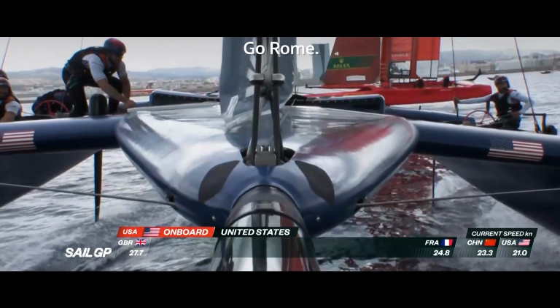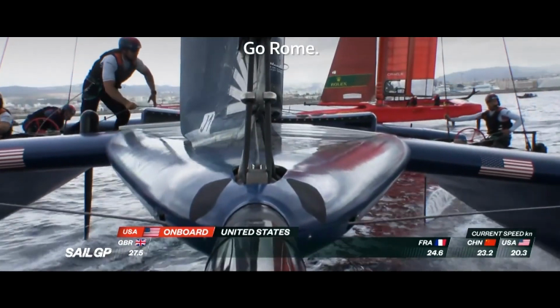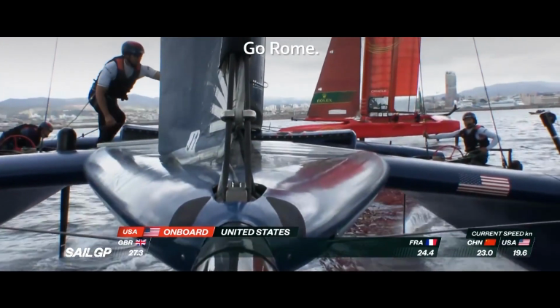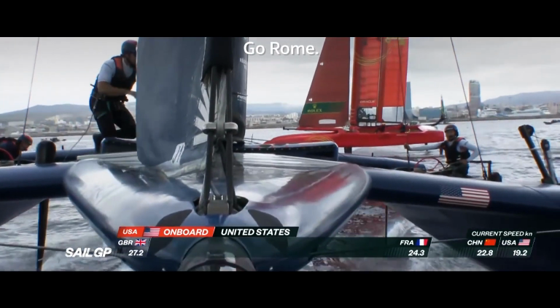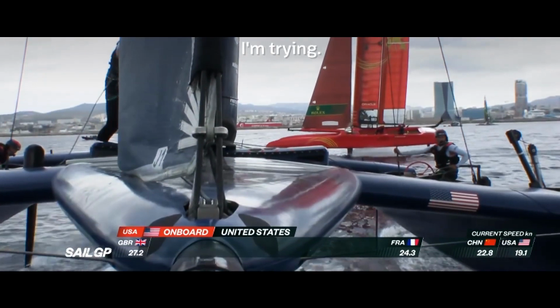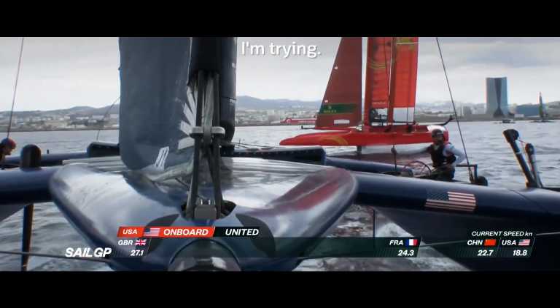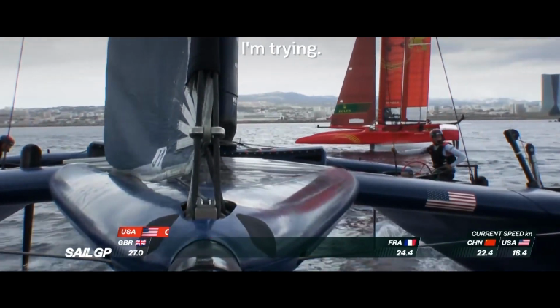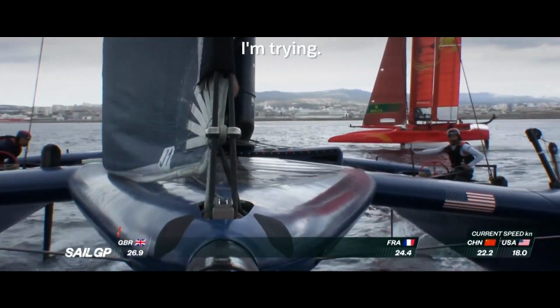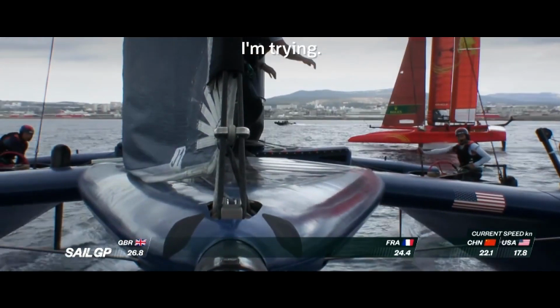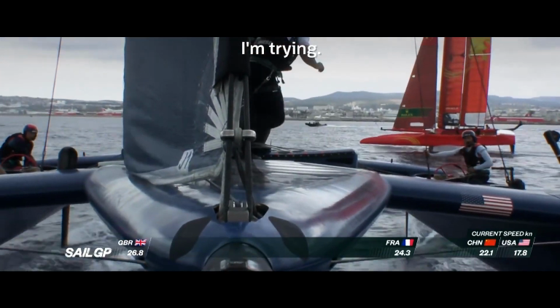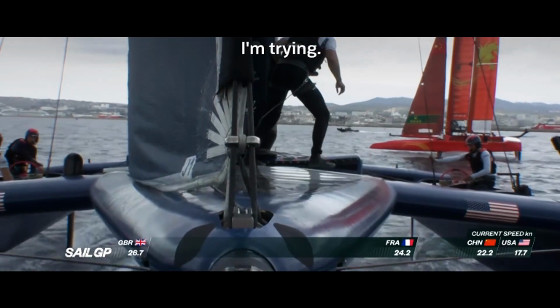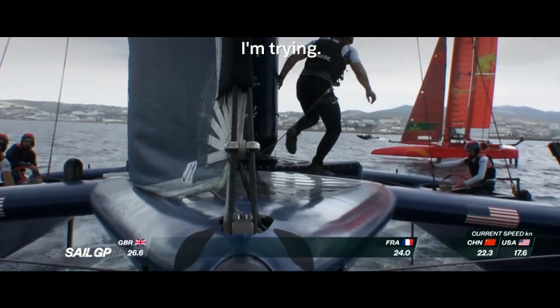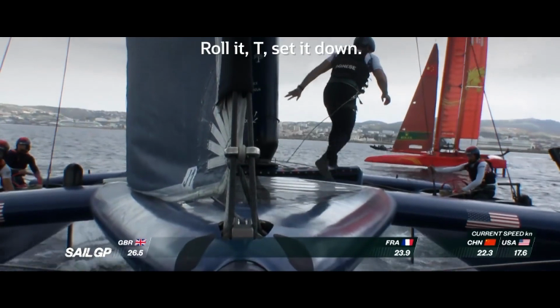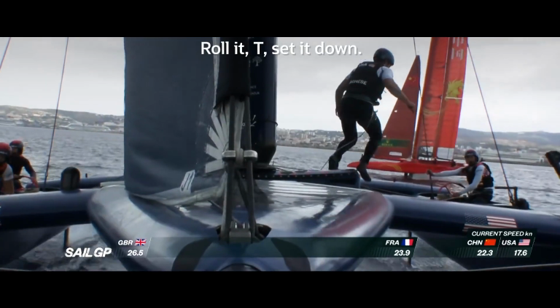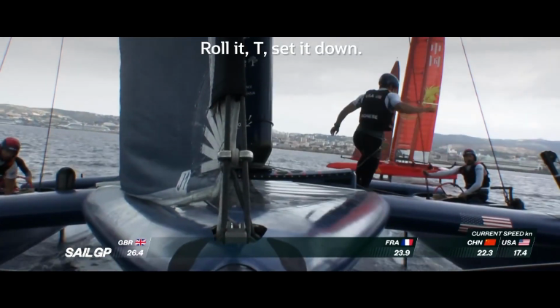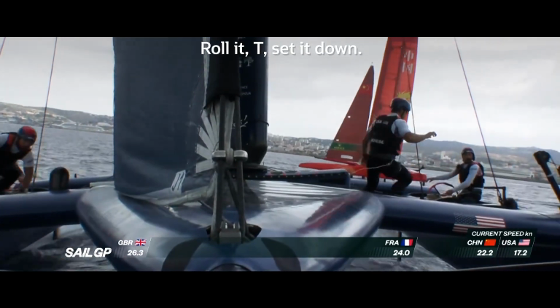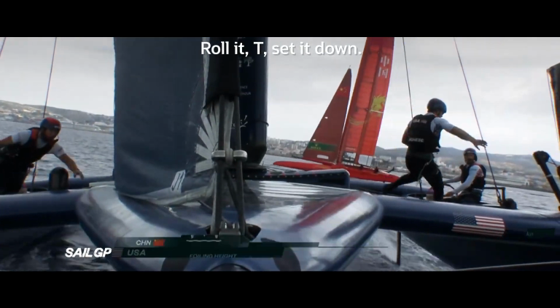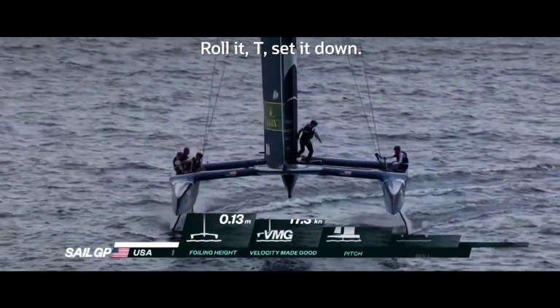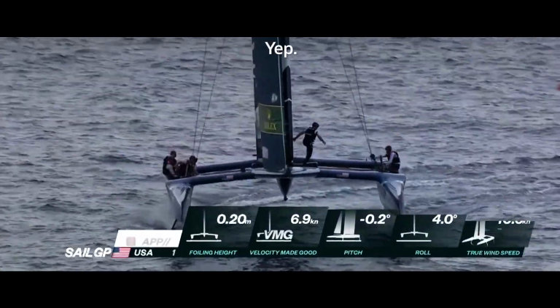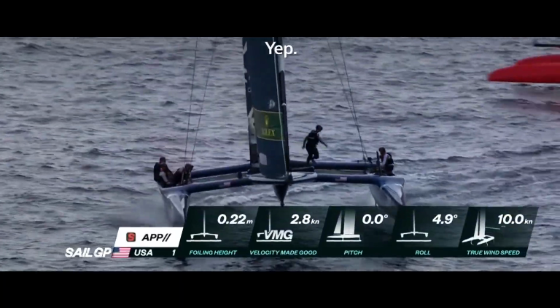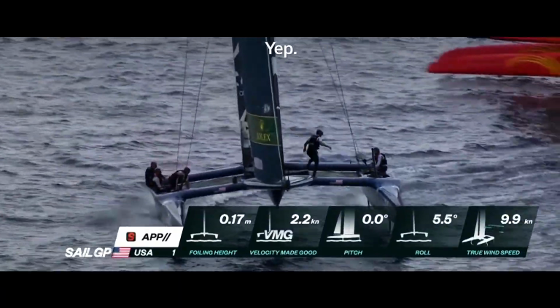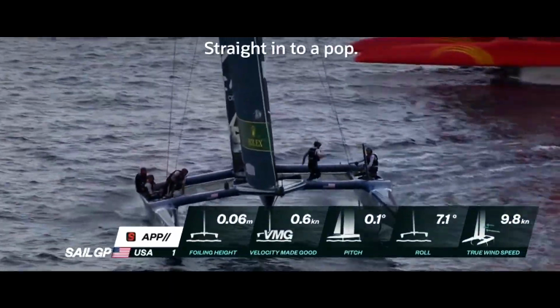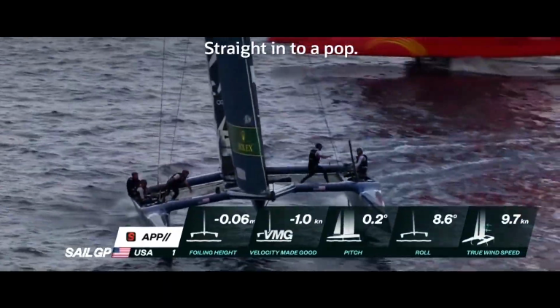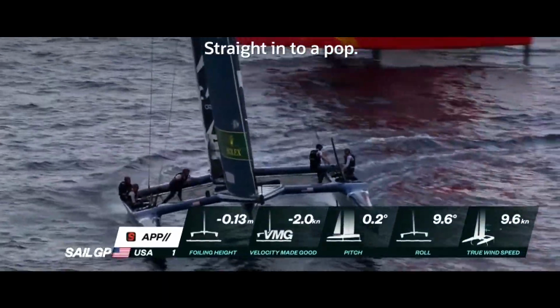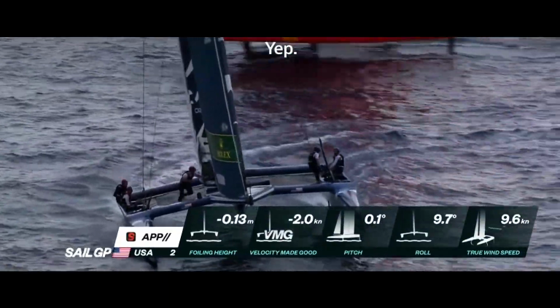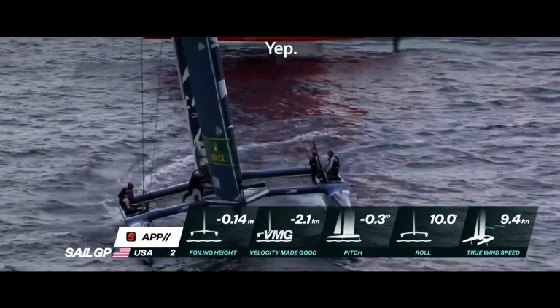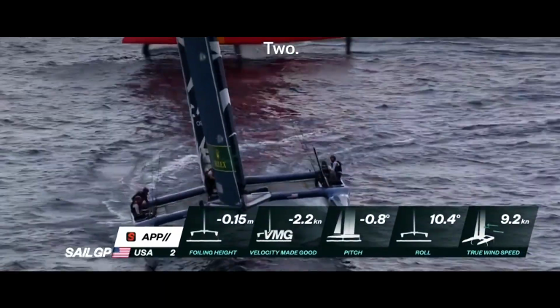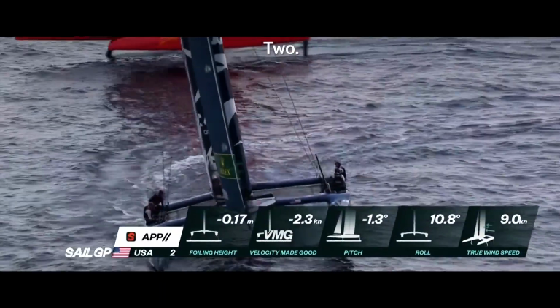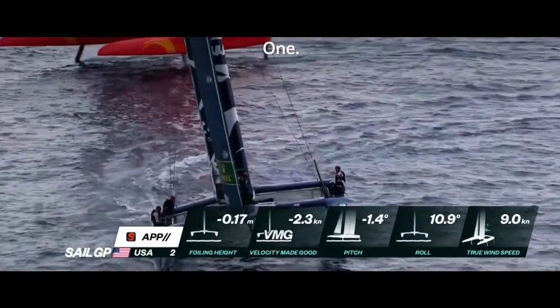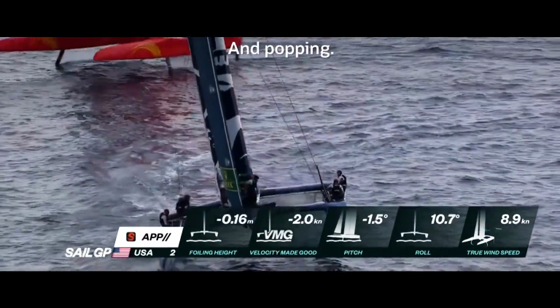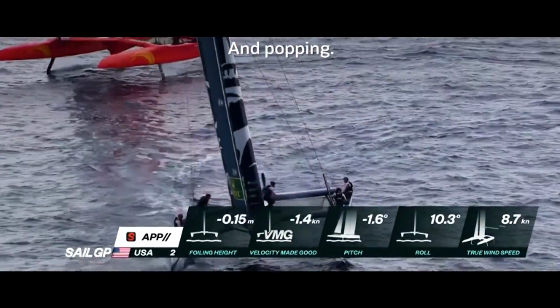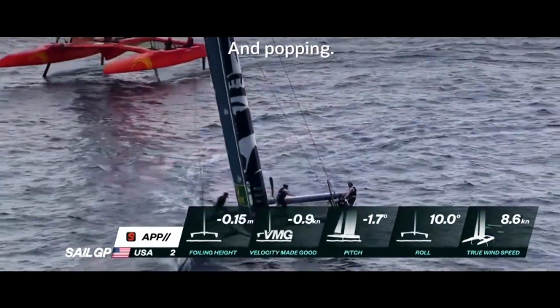Go, Rob. I'm trying. Roll it. Set it down. Straight into a pump. Two, one — and popping.